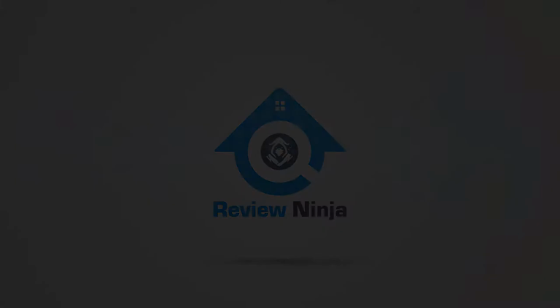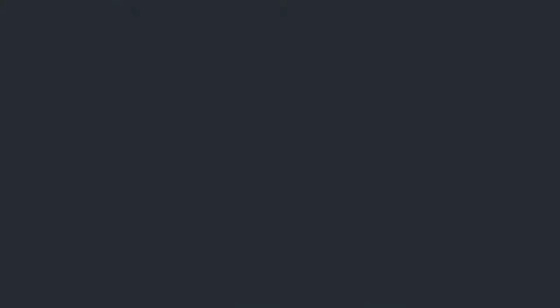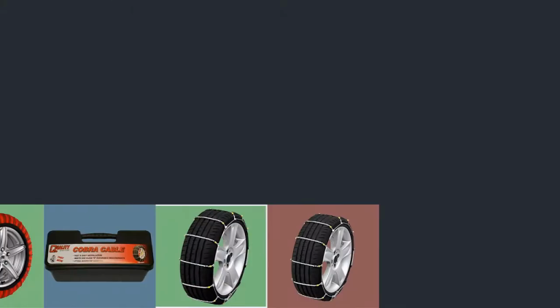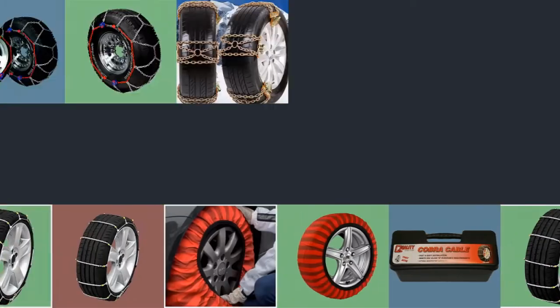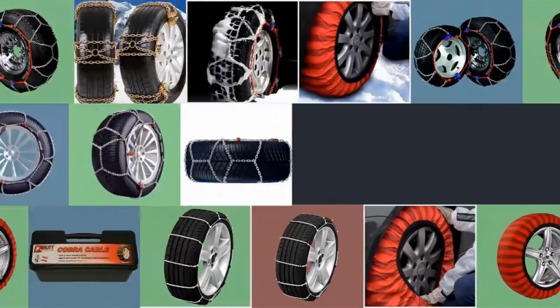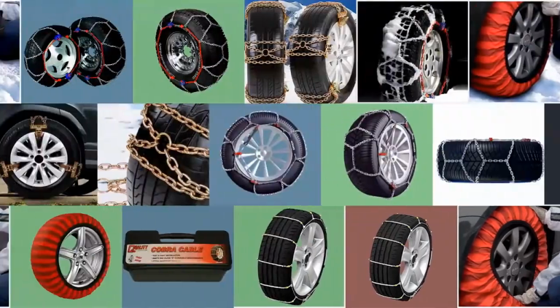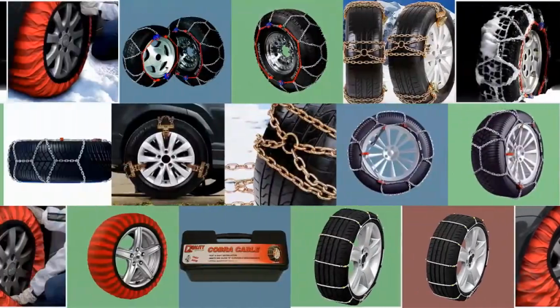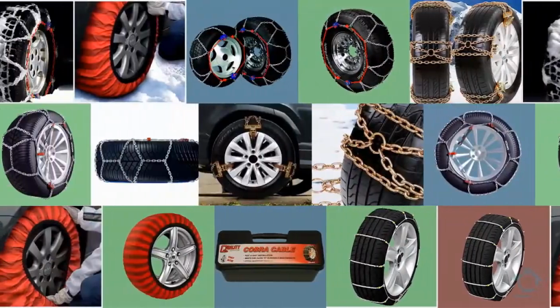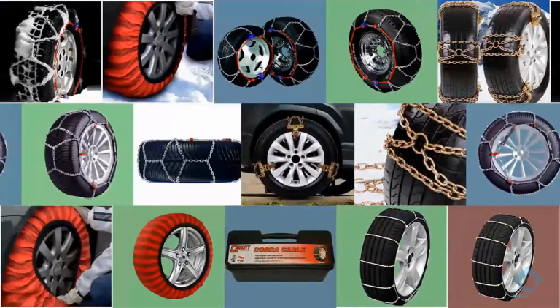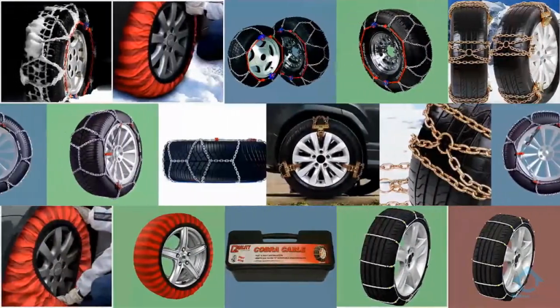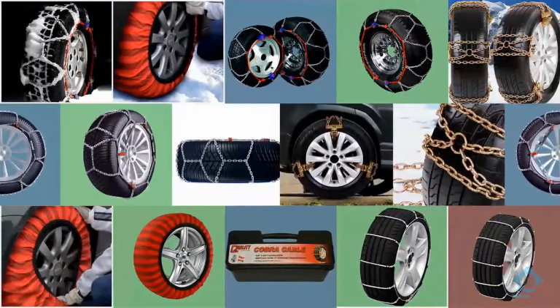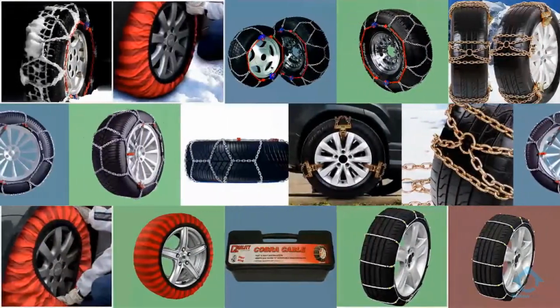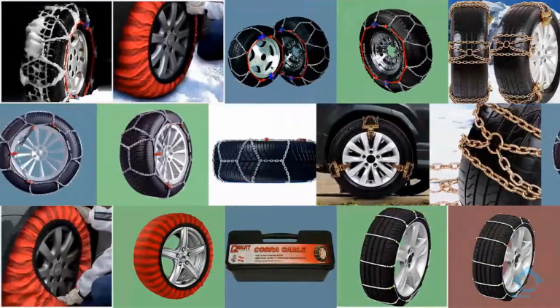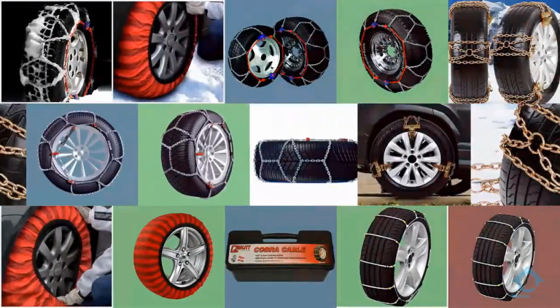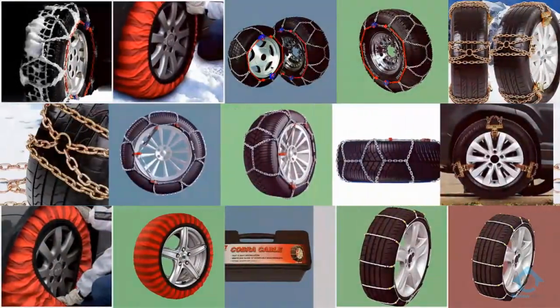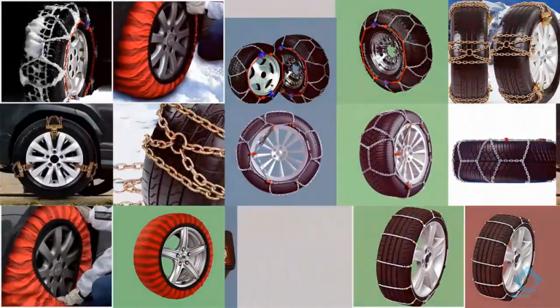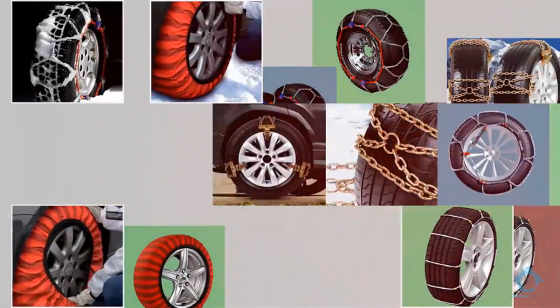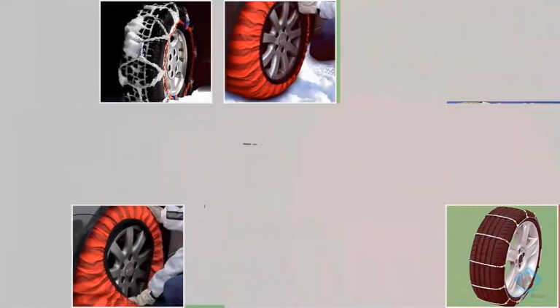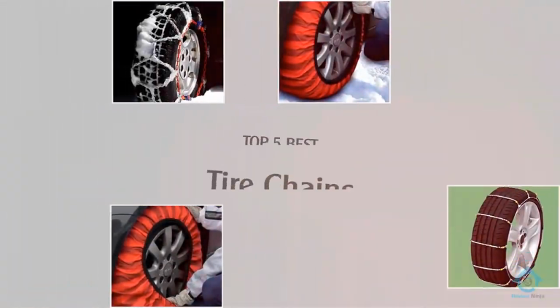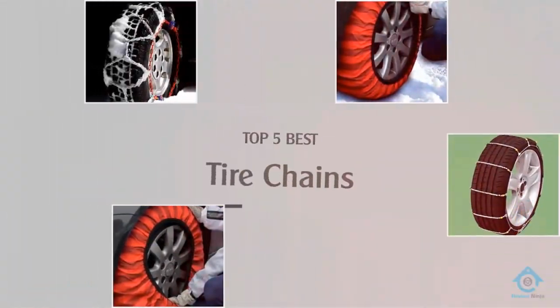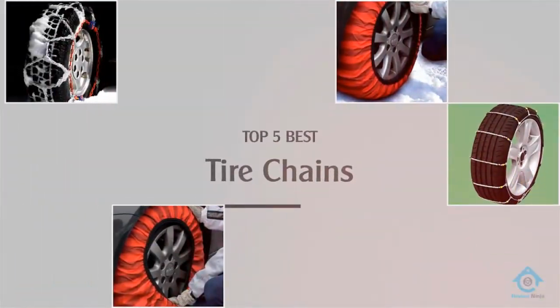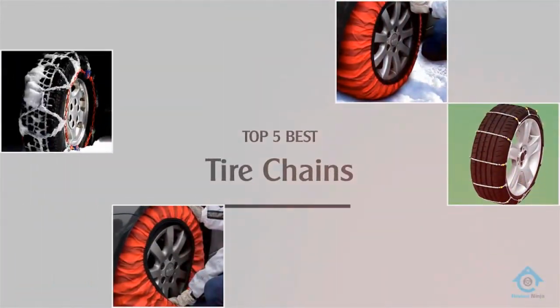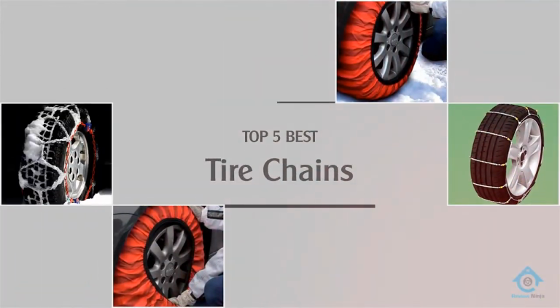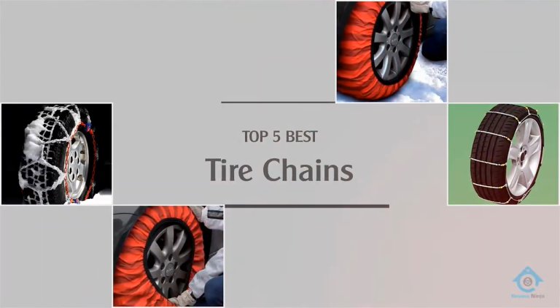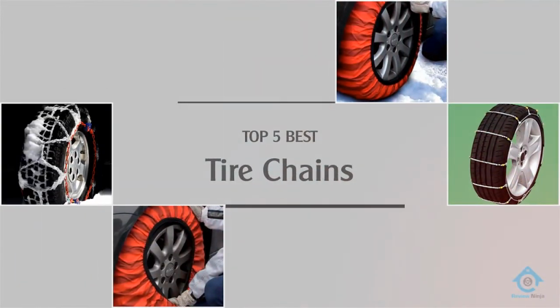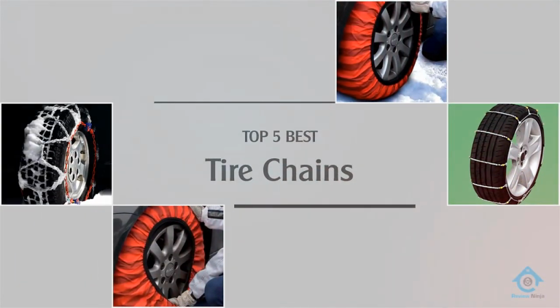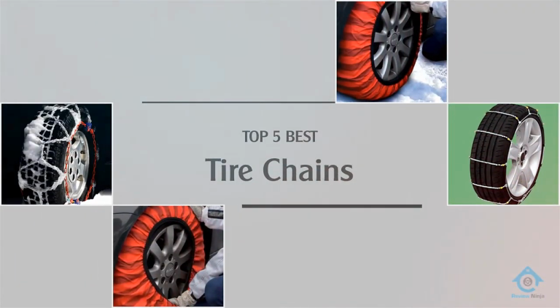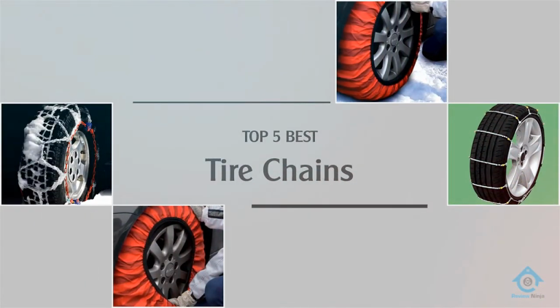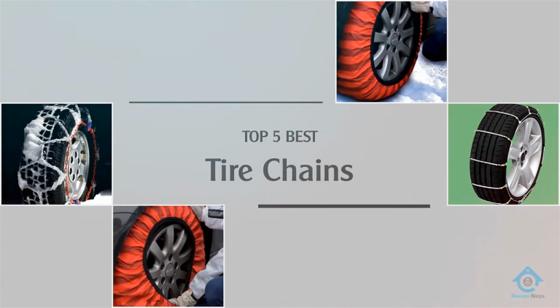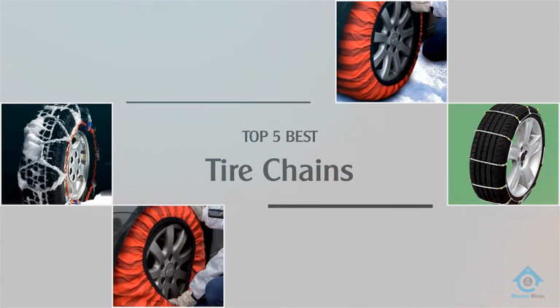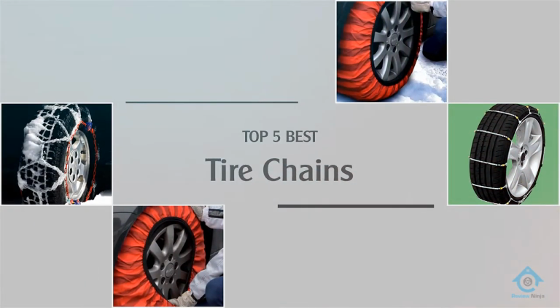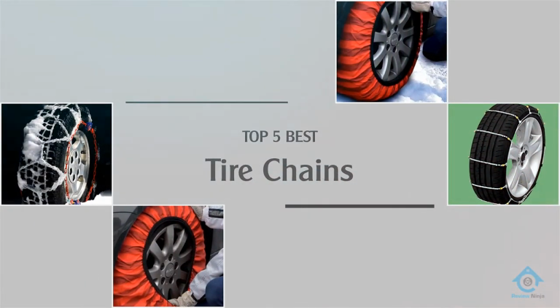If you are looking for the best tire chains, here is a collection you have got to see.